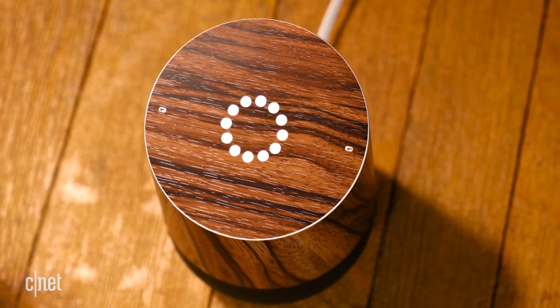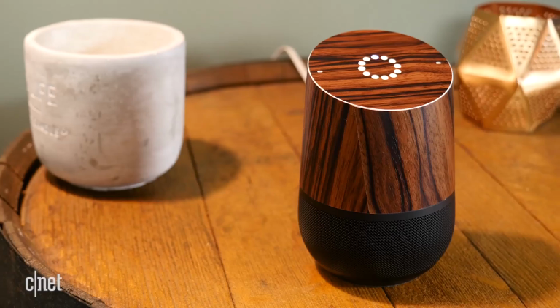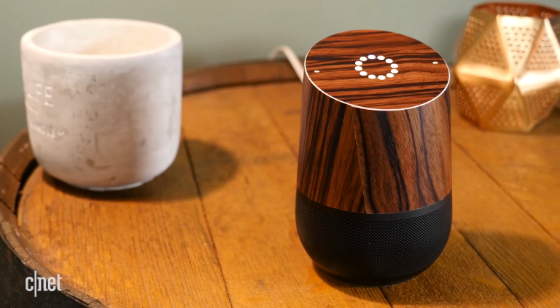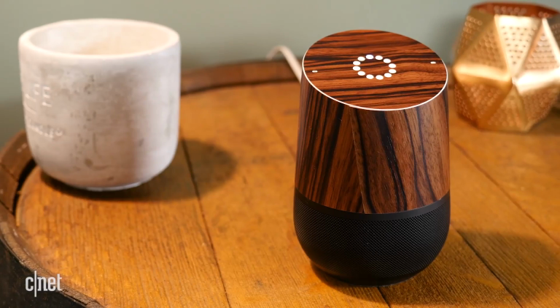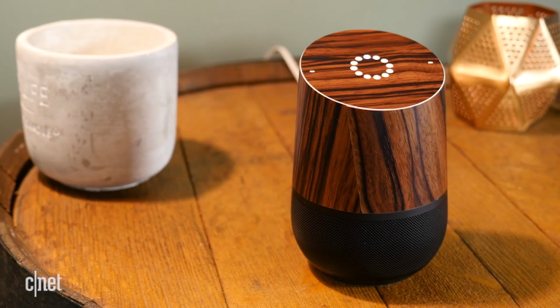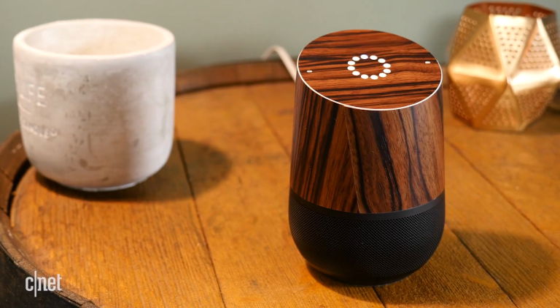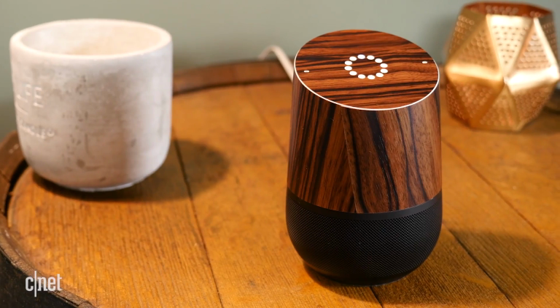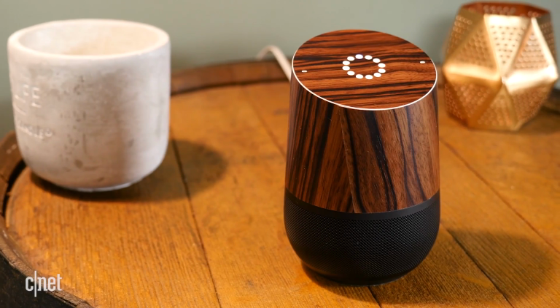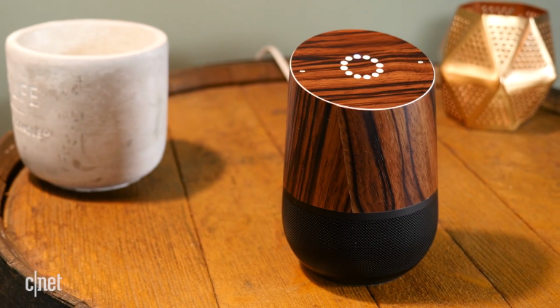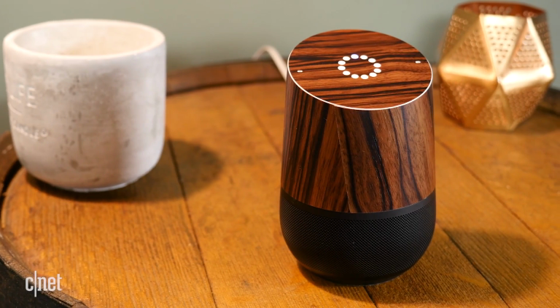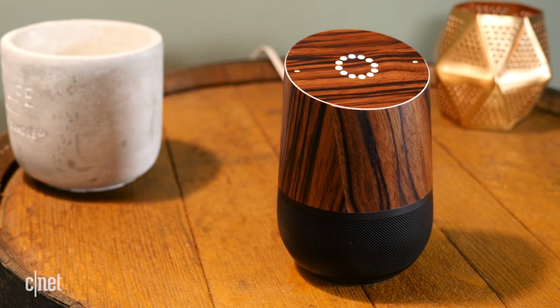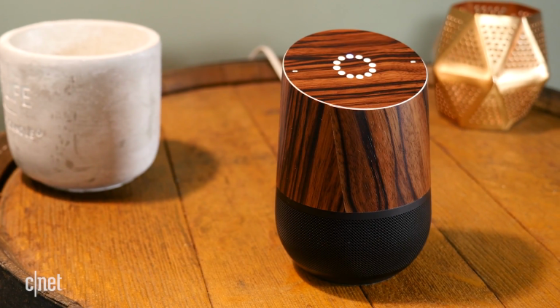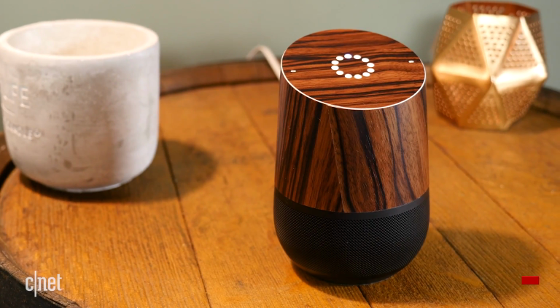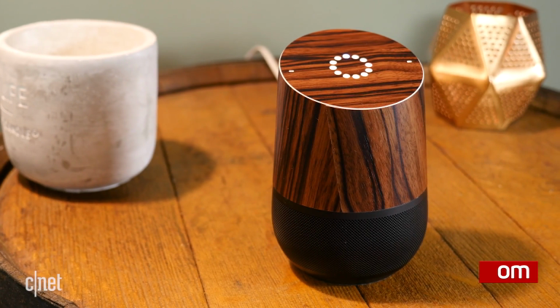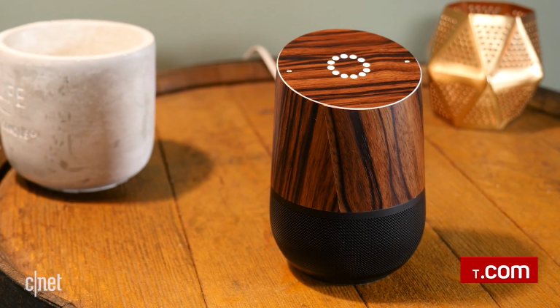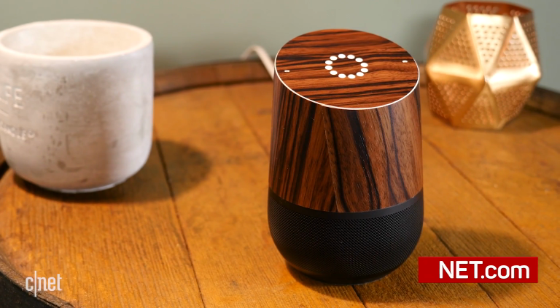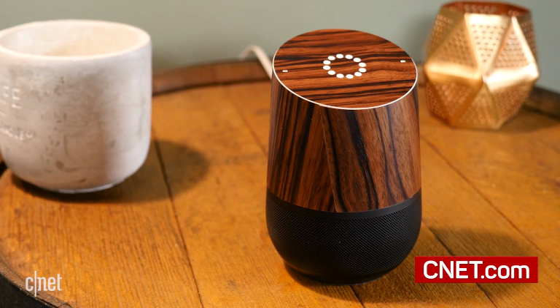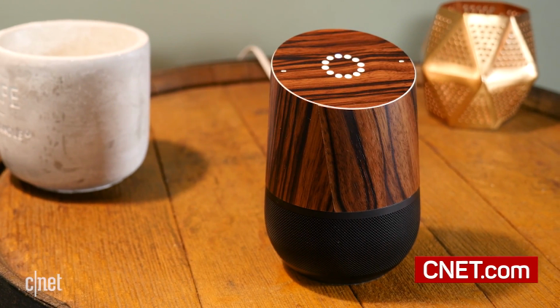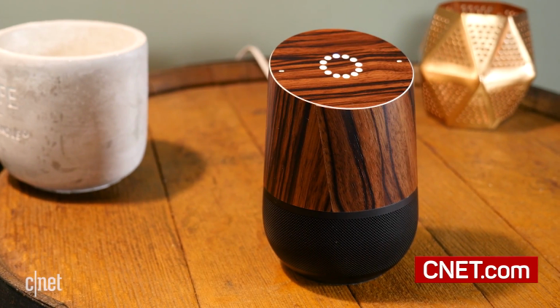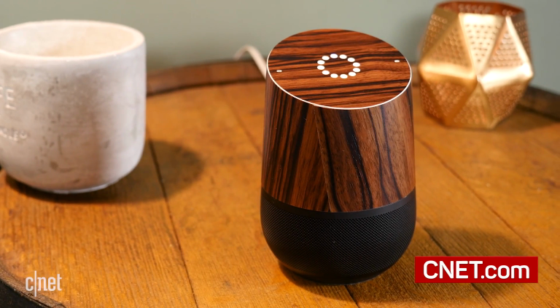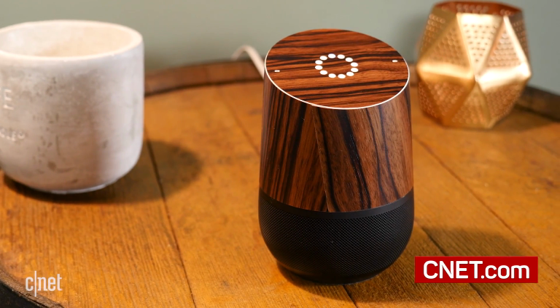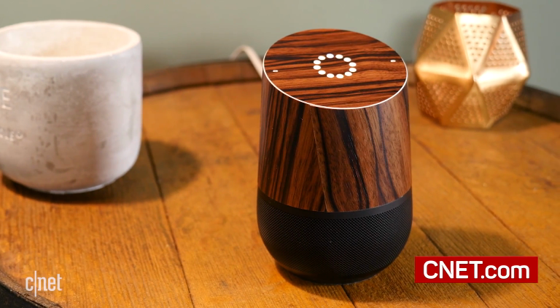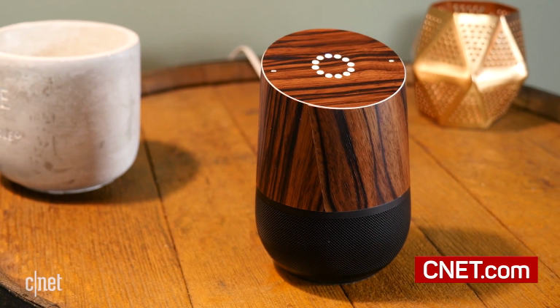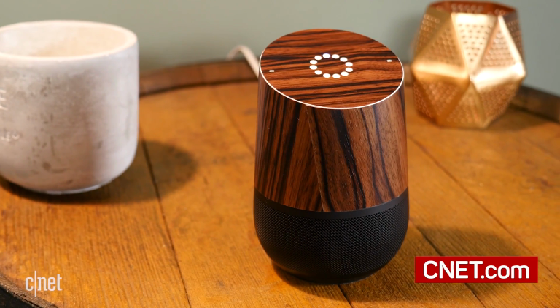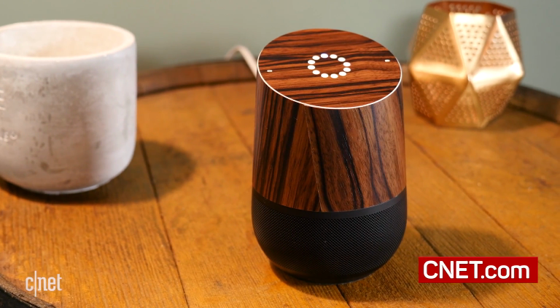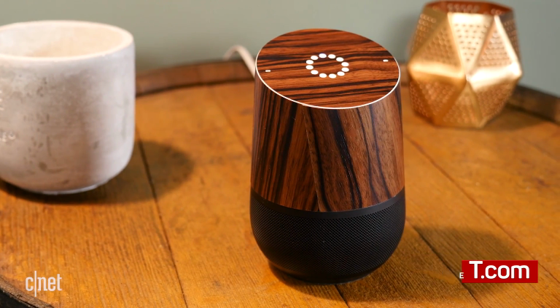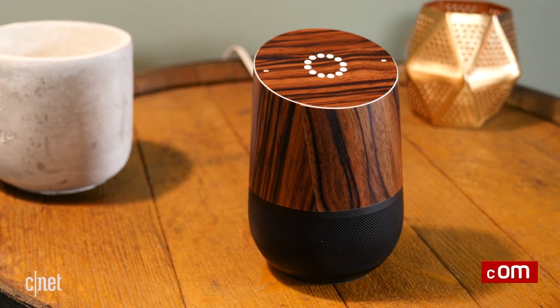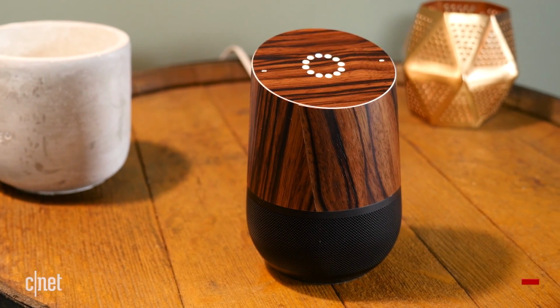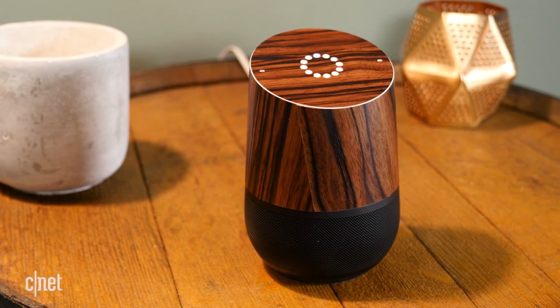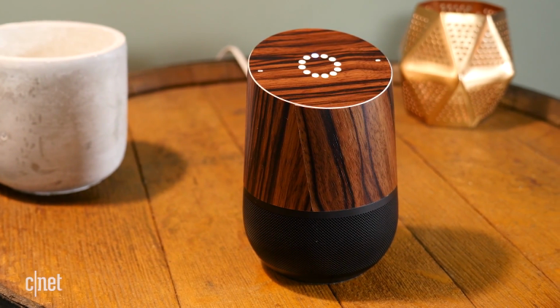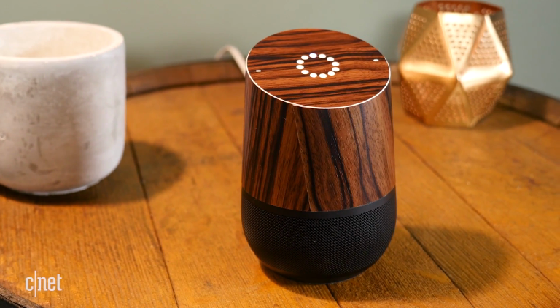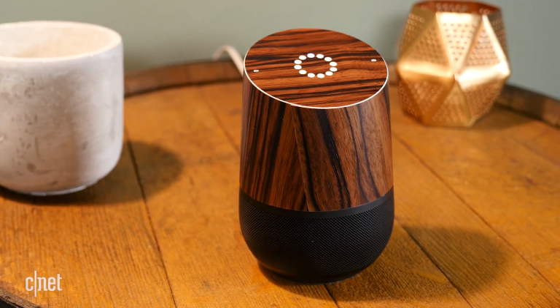For more on Google Home and other tips and tricks, be sure to check out cnet.com/howto.